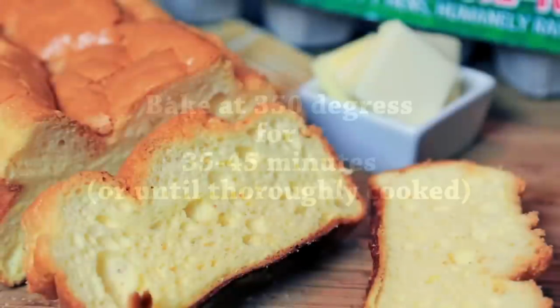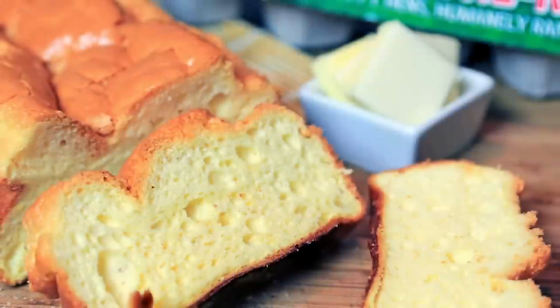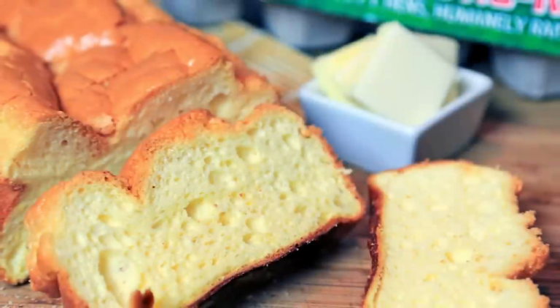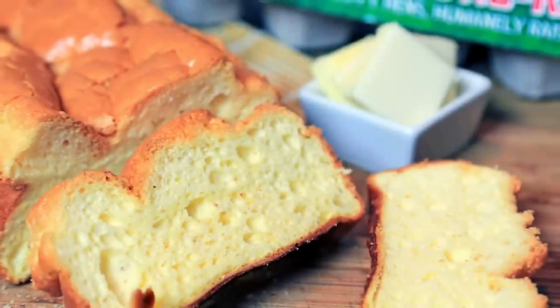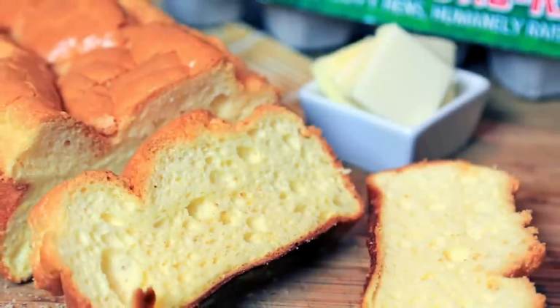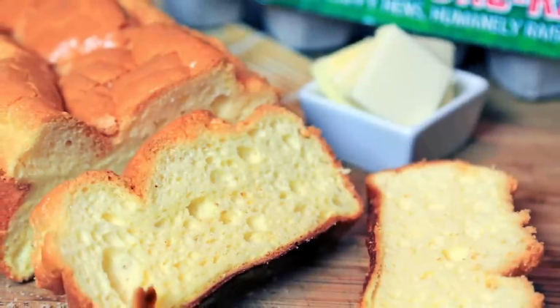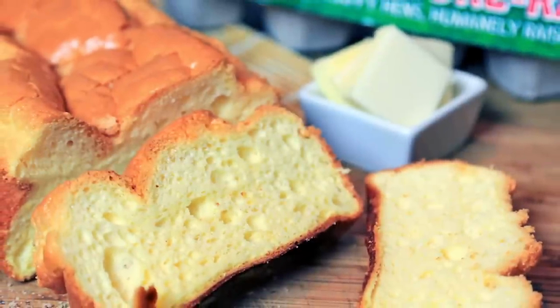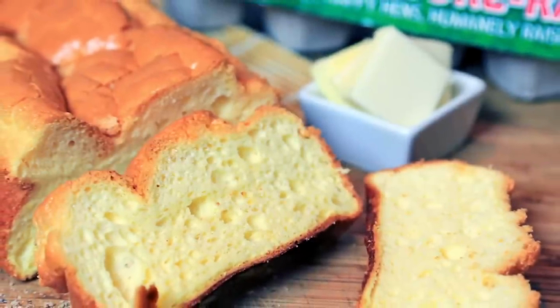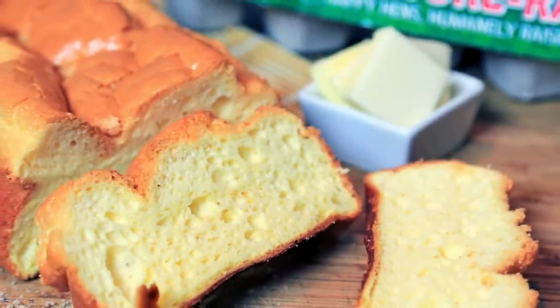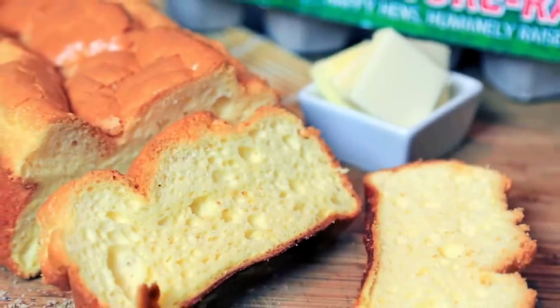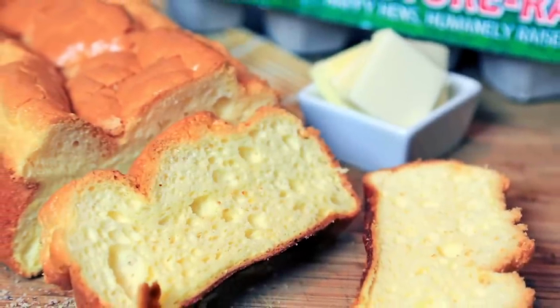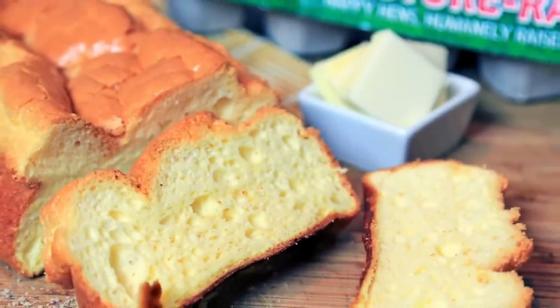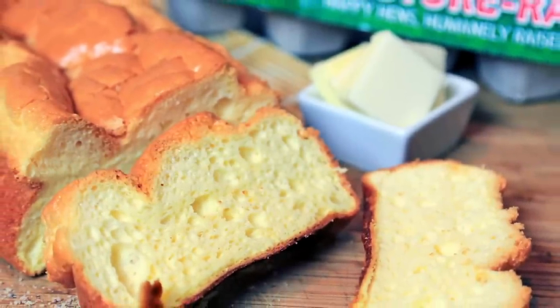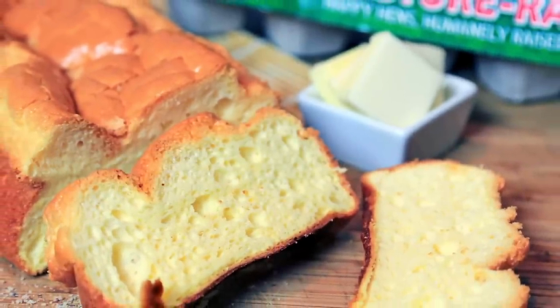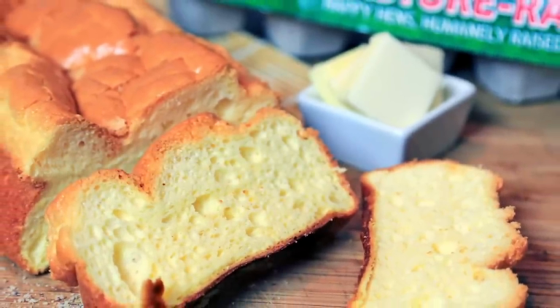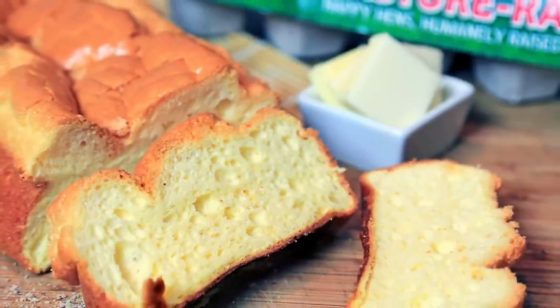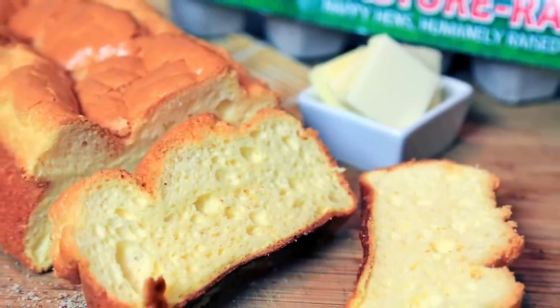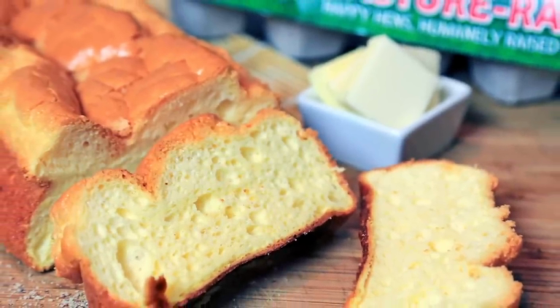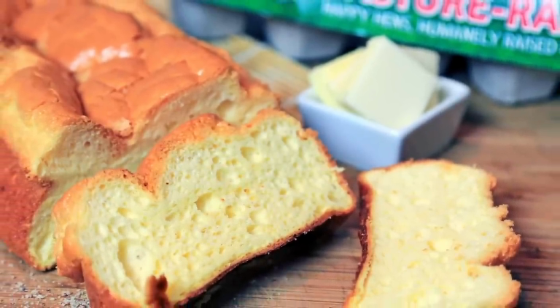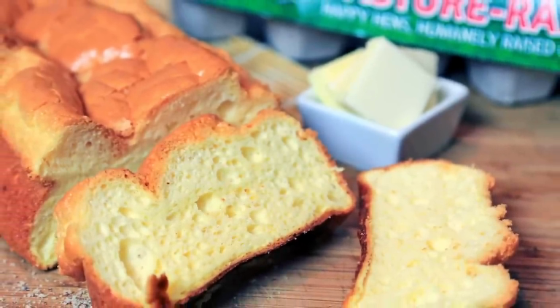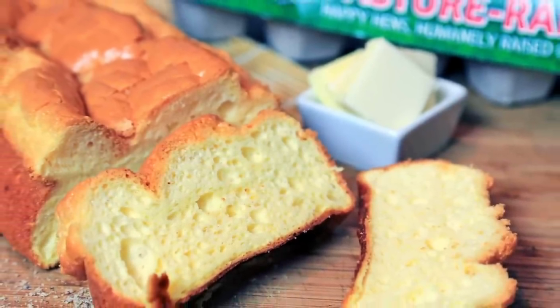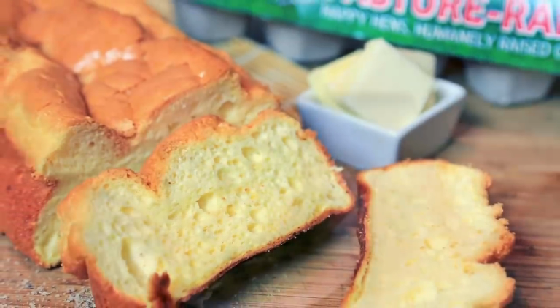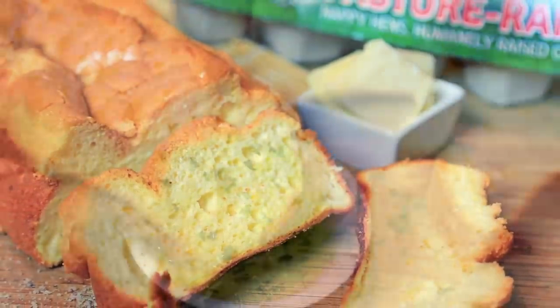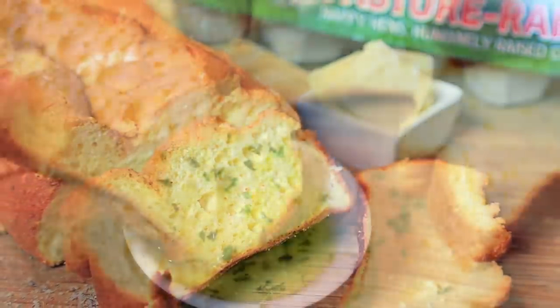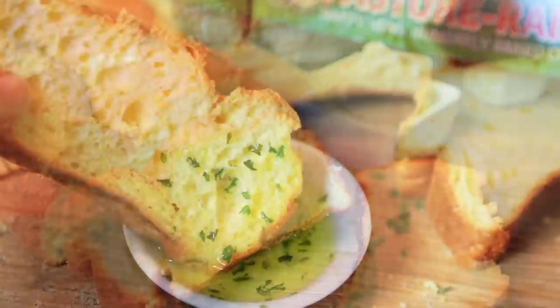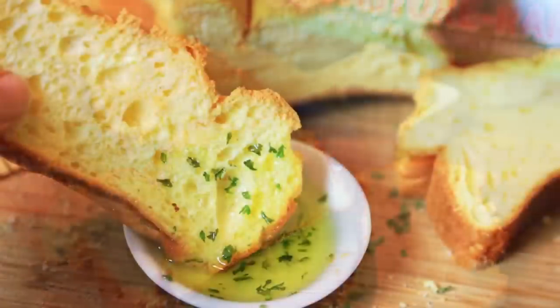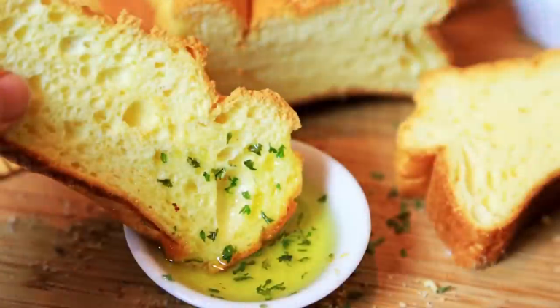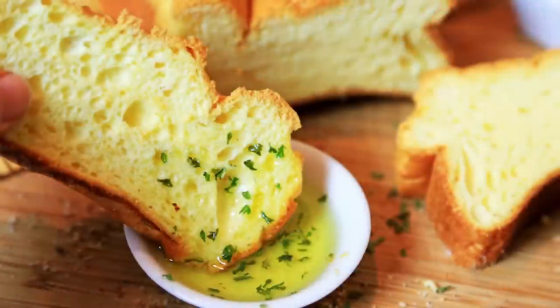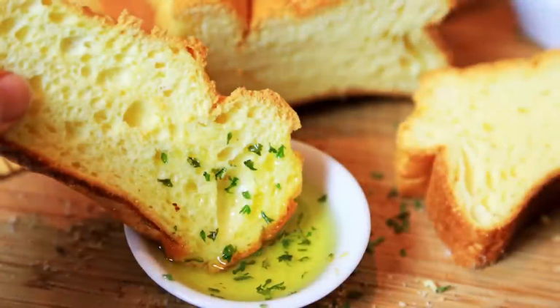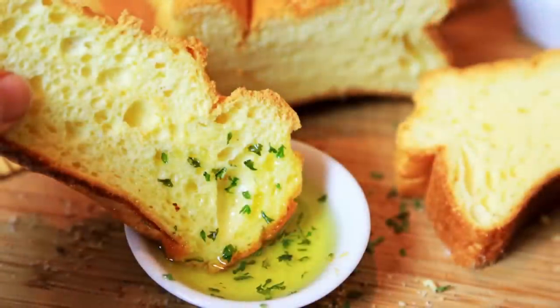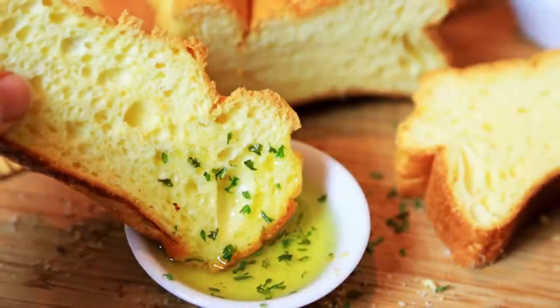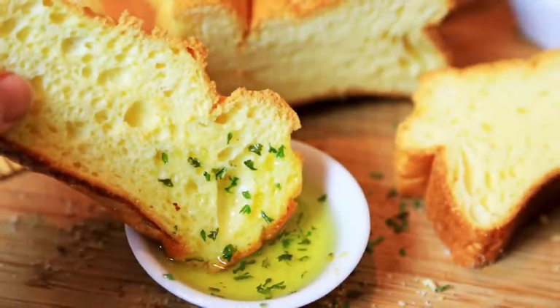And here's the final result. Be sure to let the bread cool before serving it.